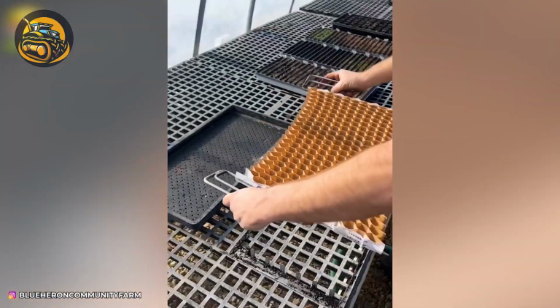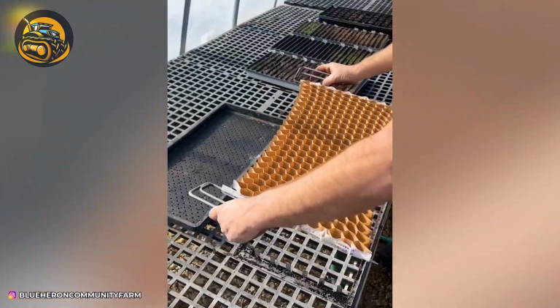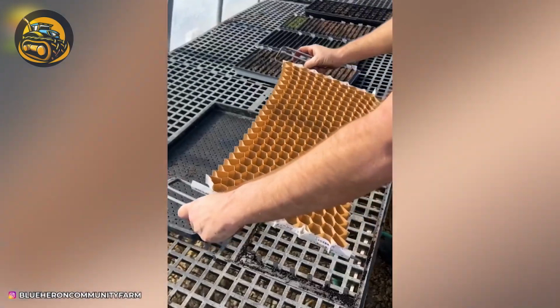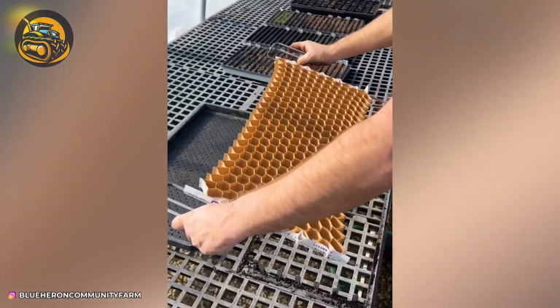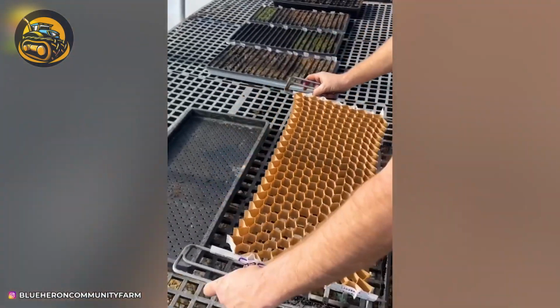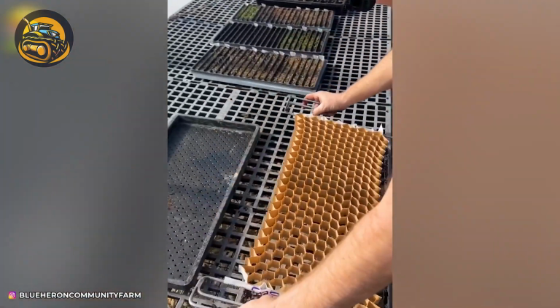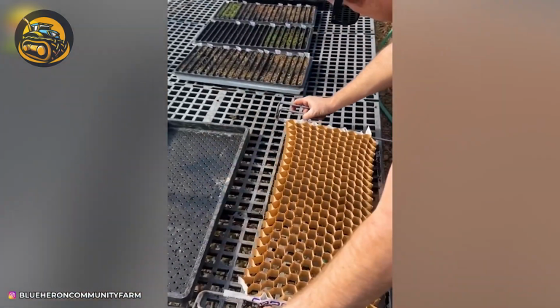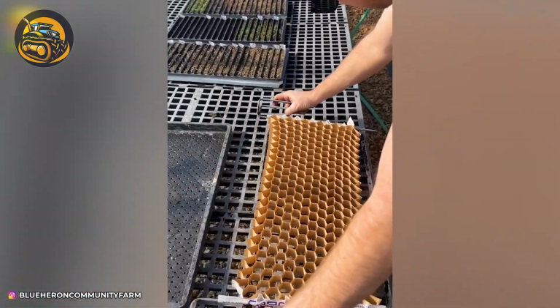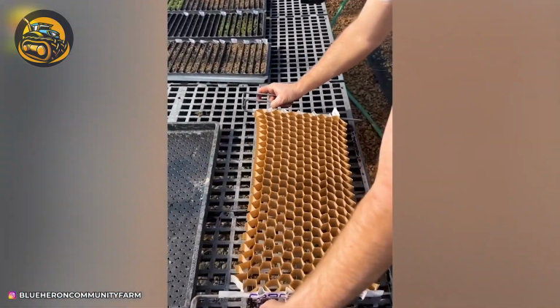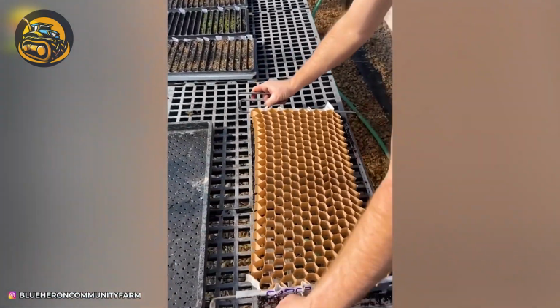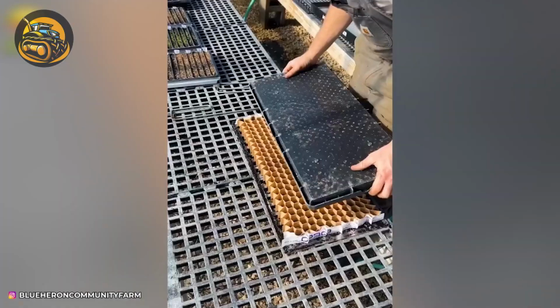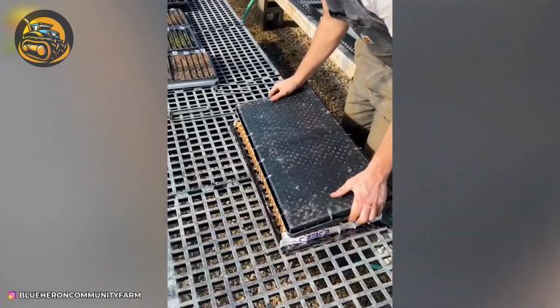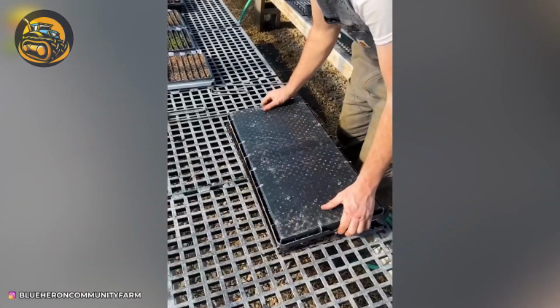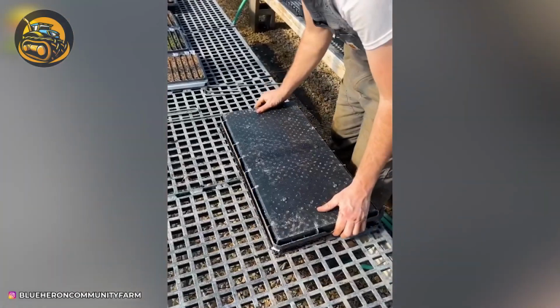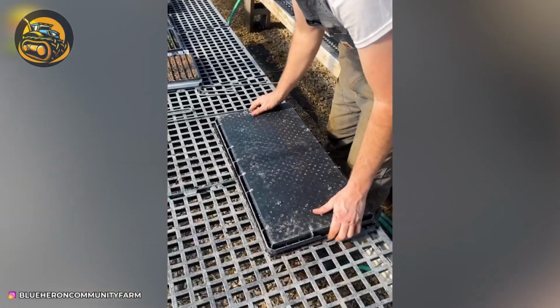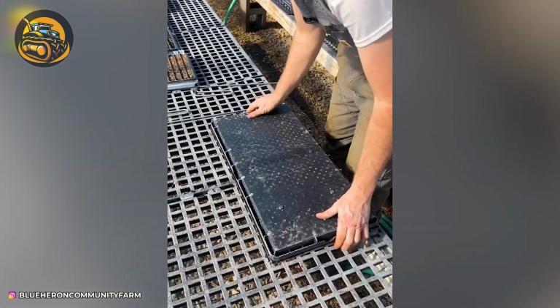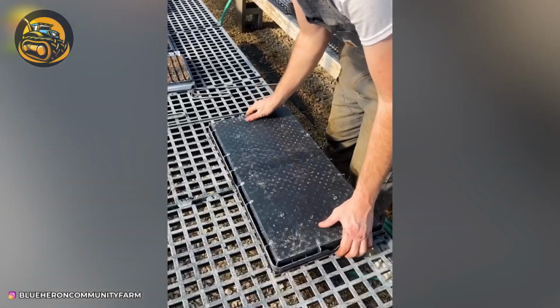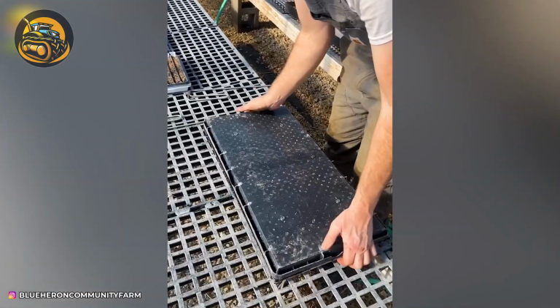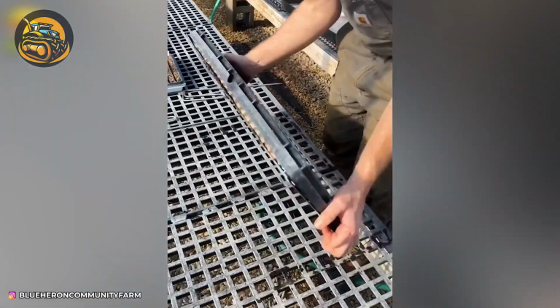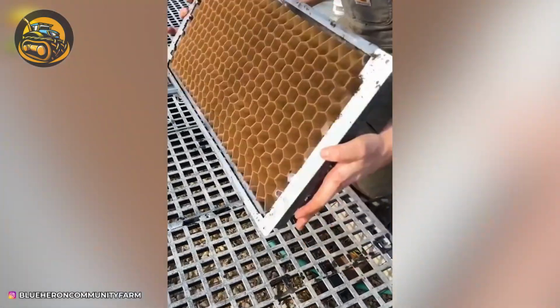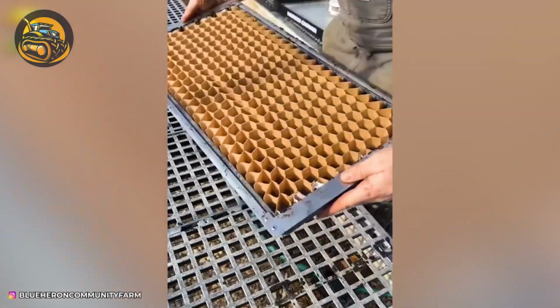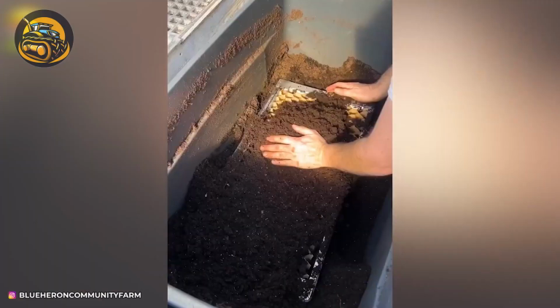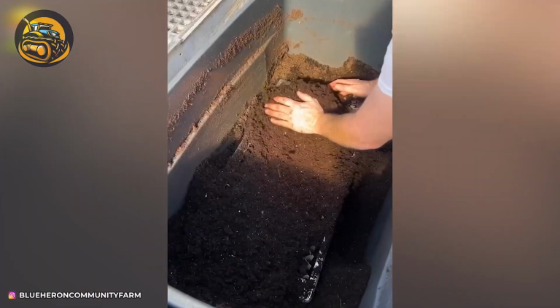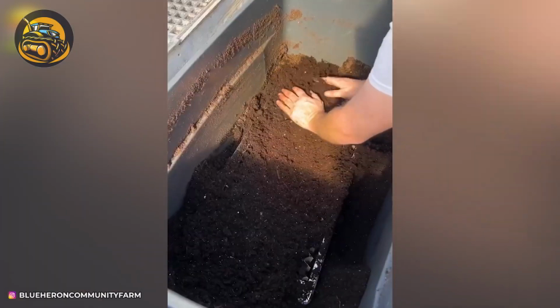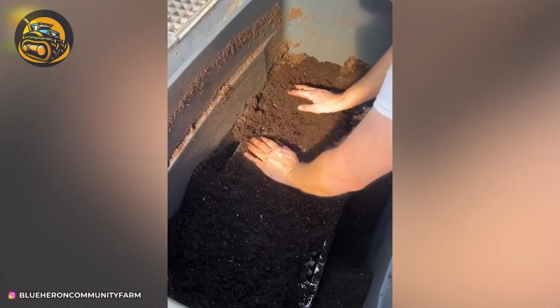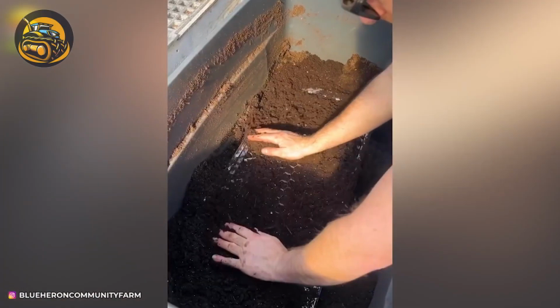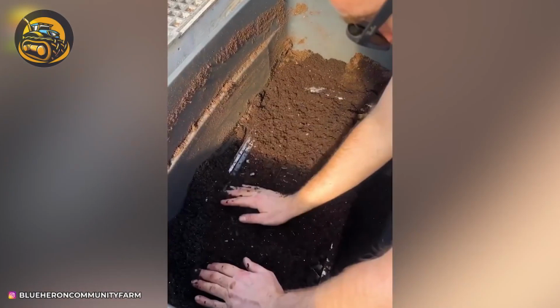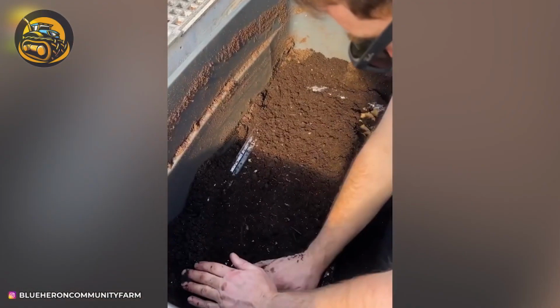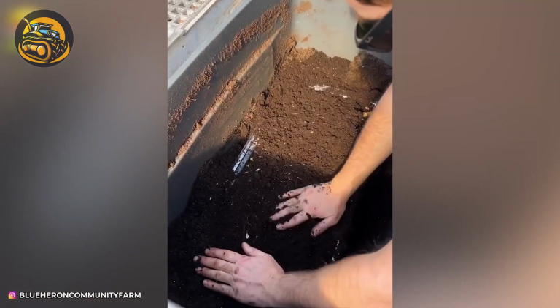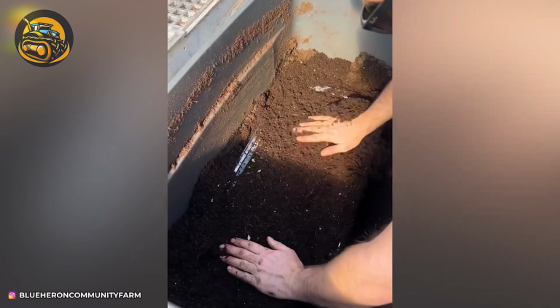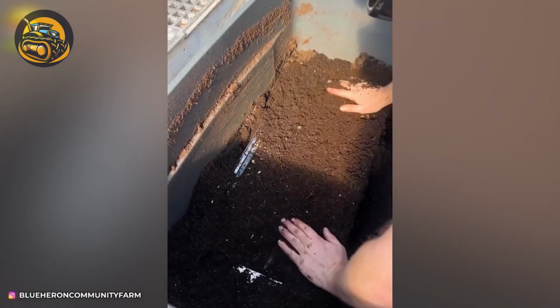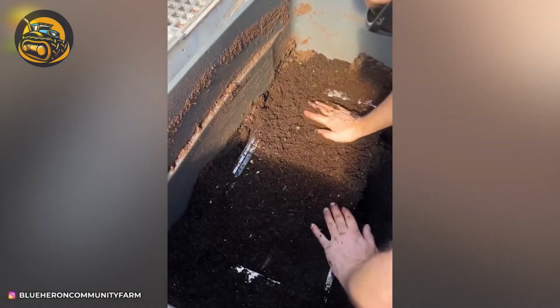With this technique, the tiny seeds will be separated equally and the planting process will become faster.